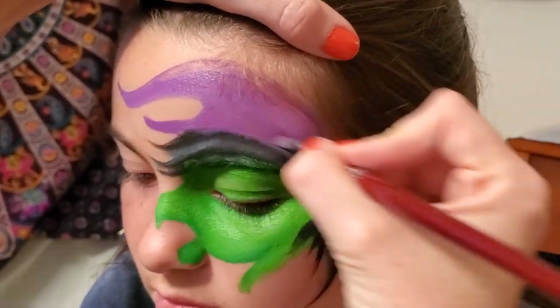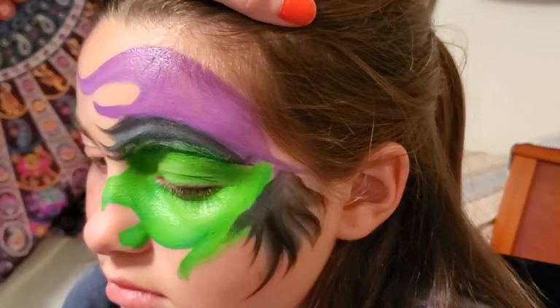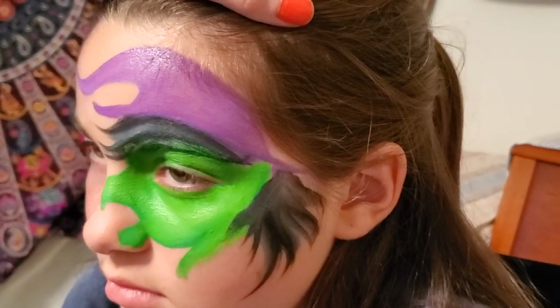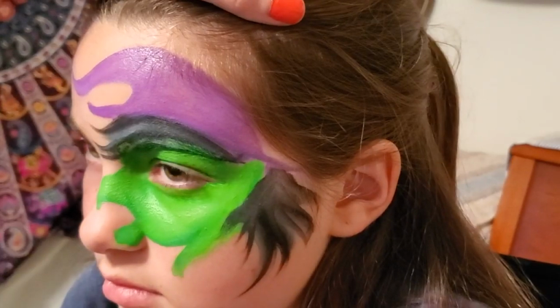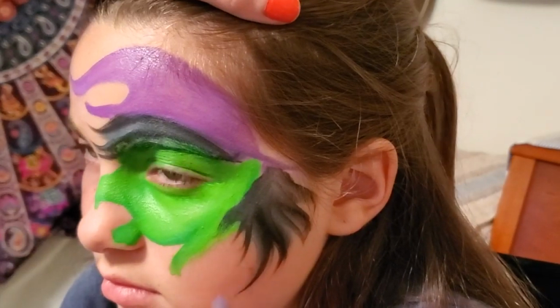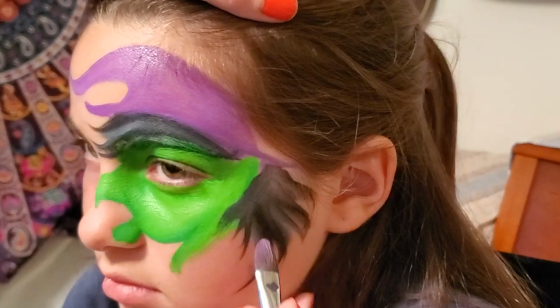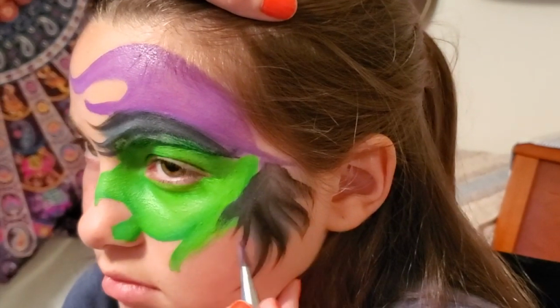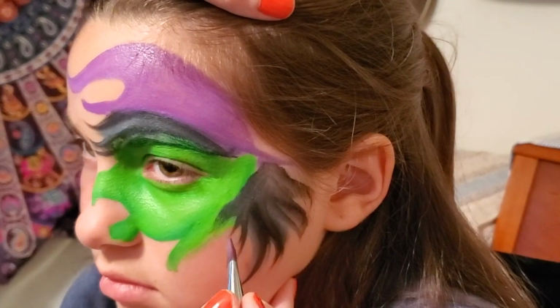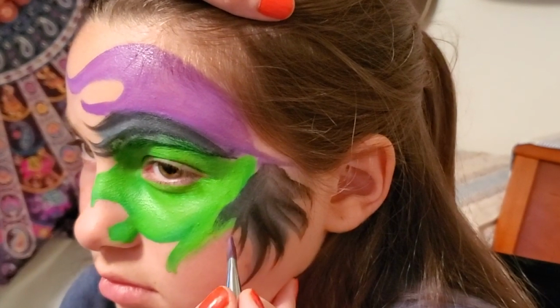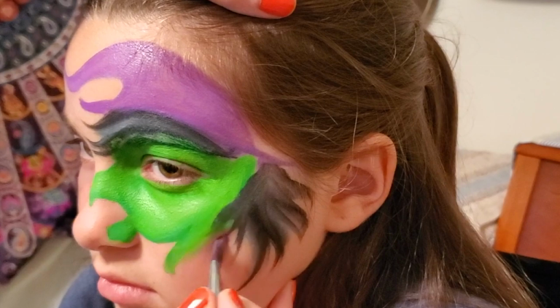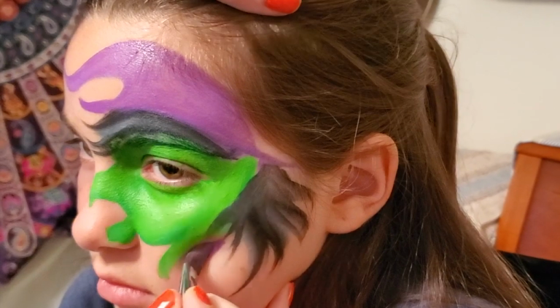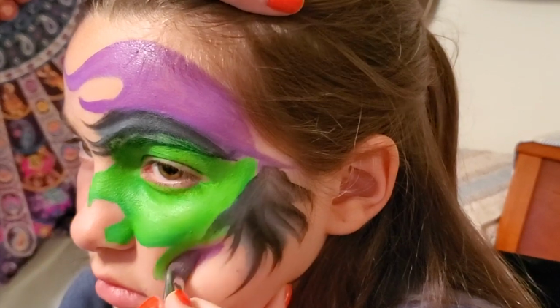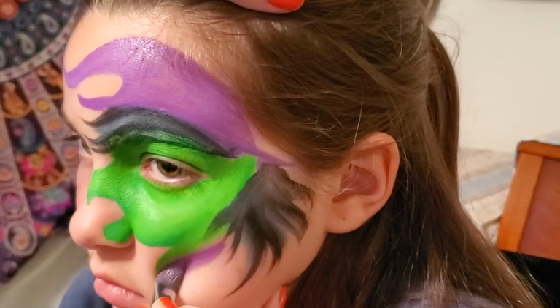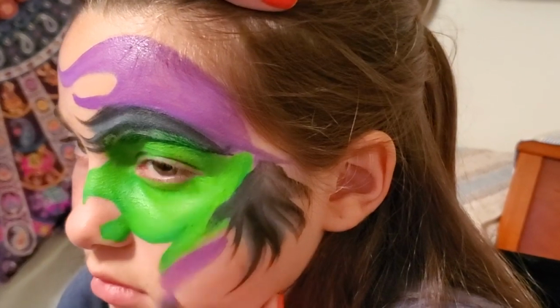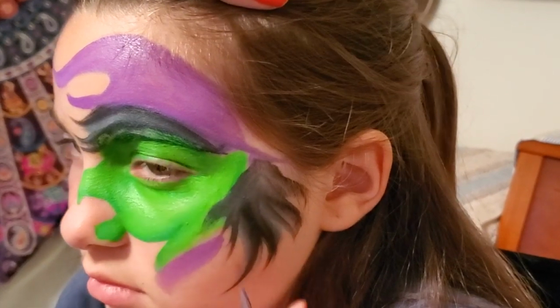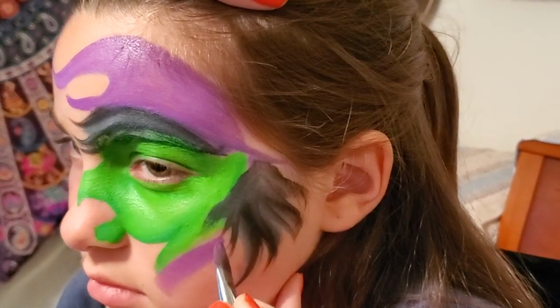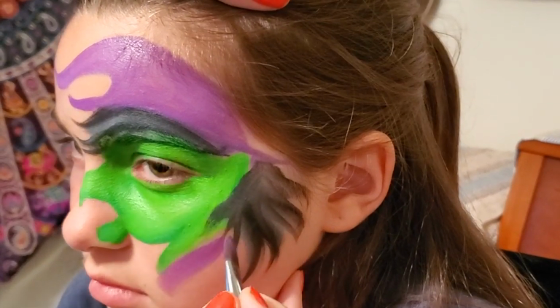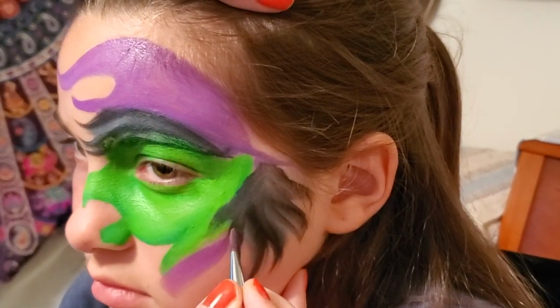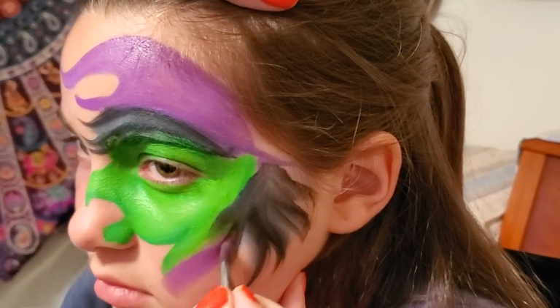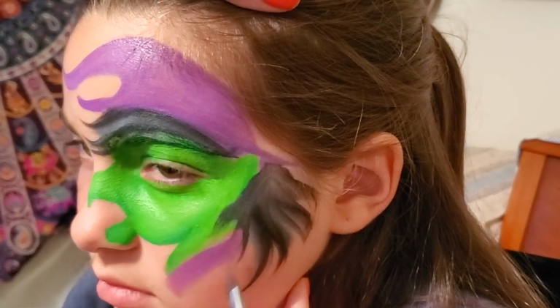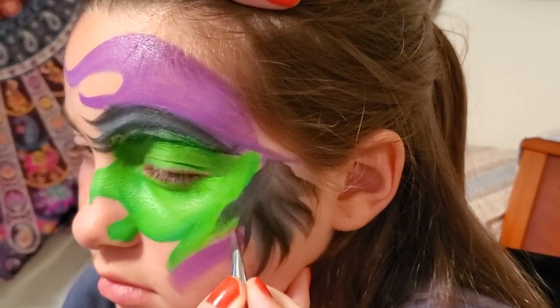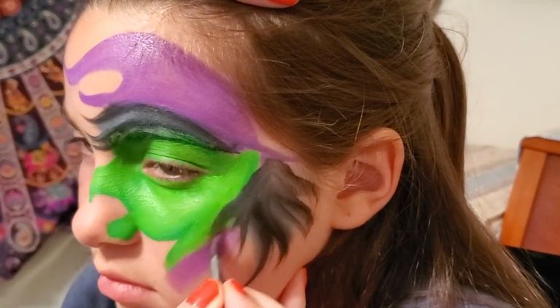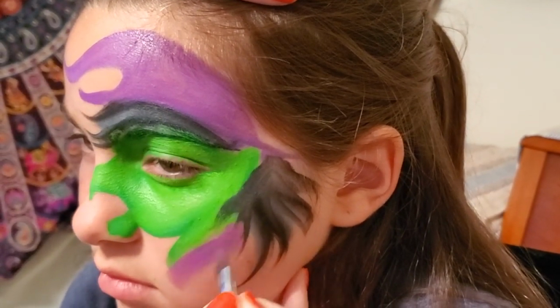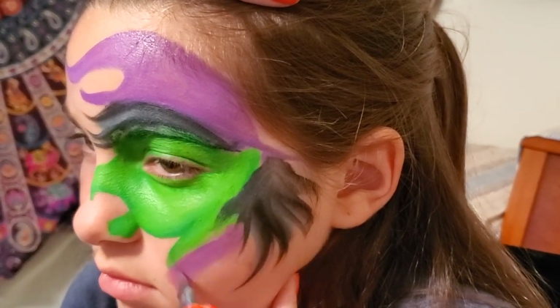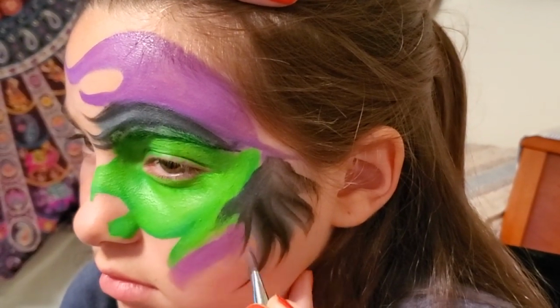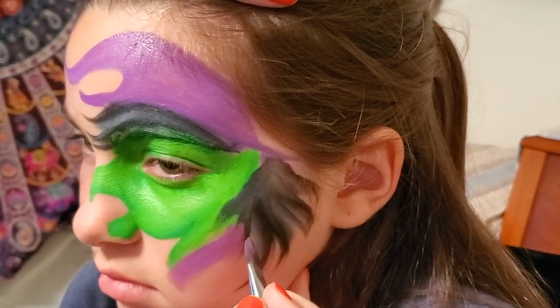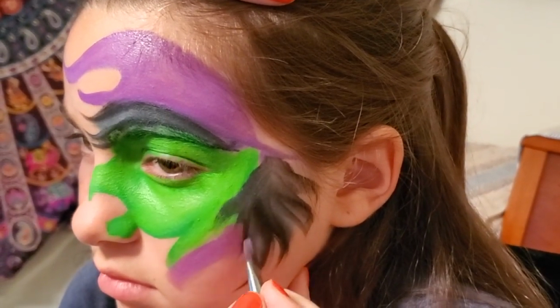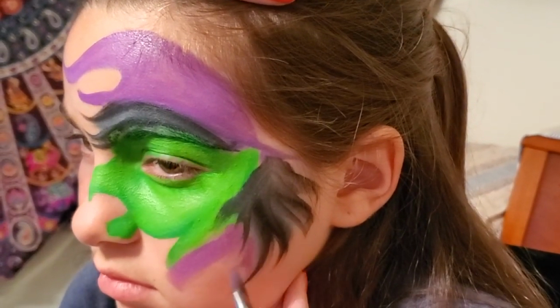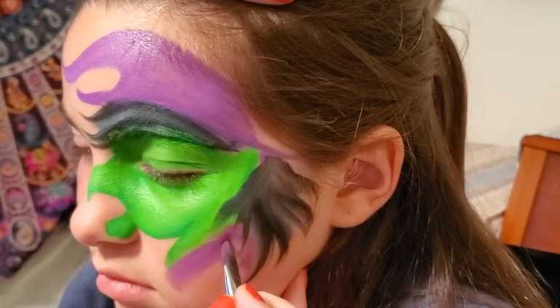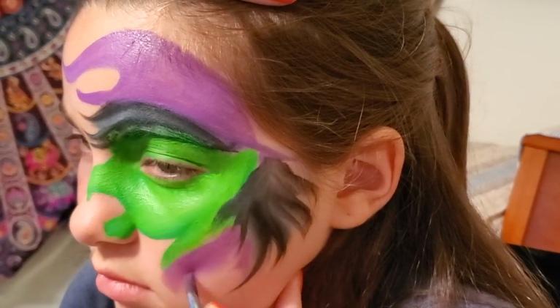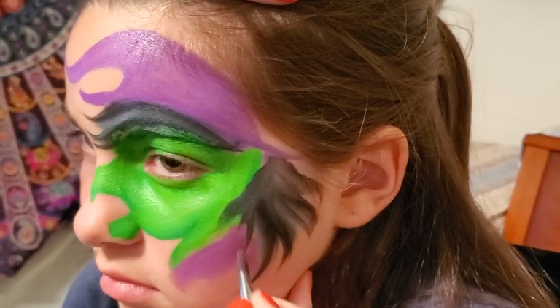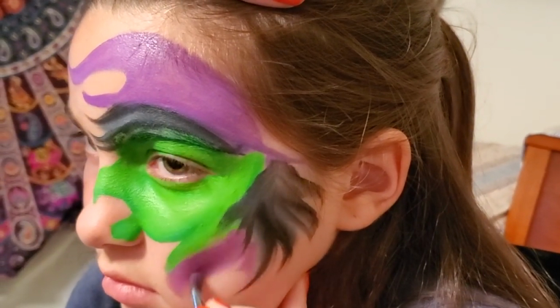Whatever the hat color is, I like to come down here and add just a hint of that same color.